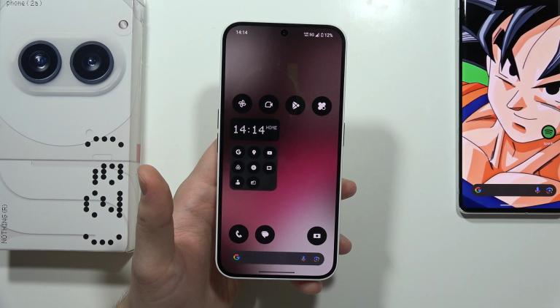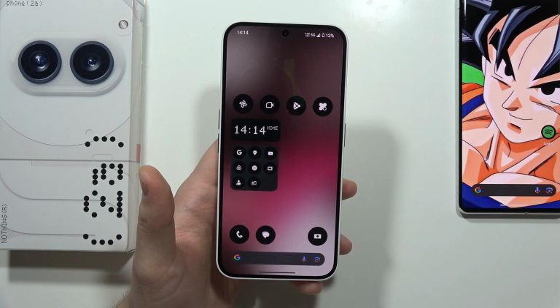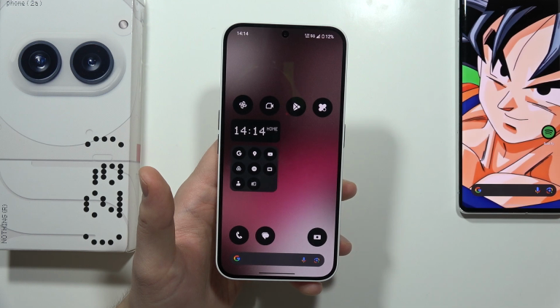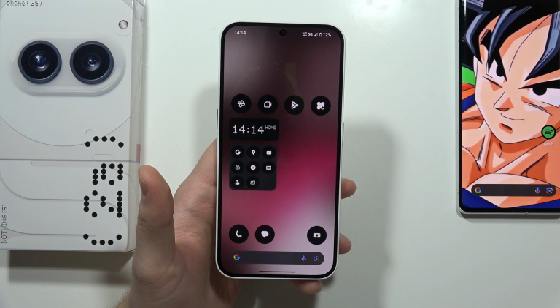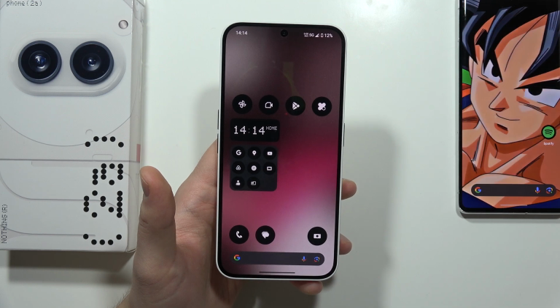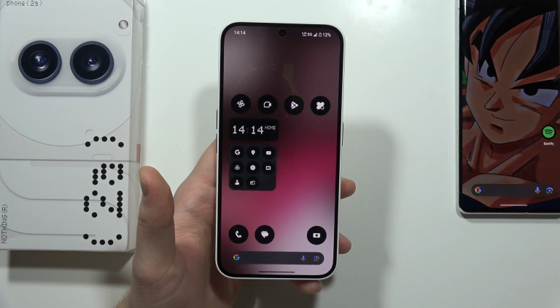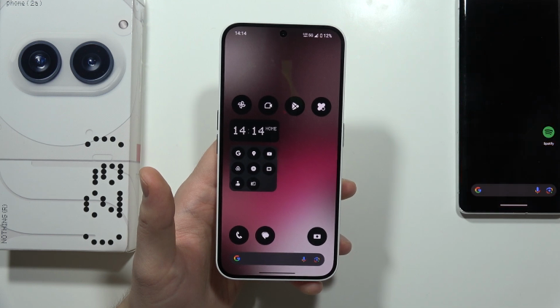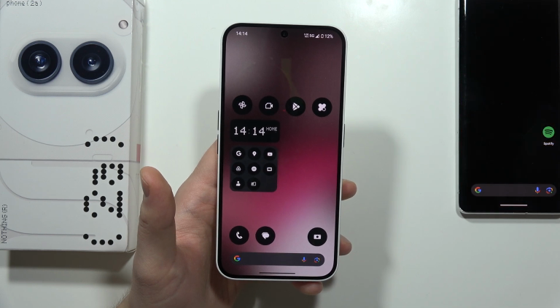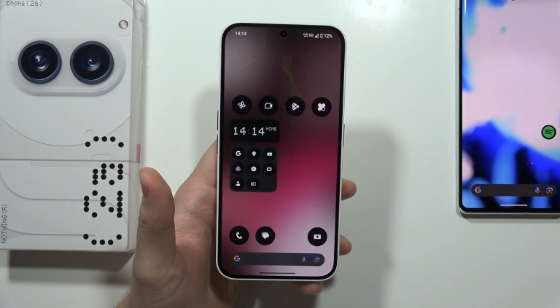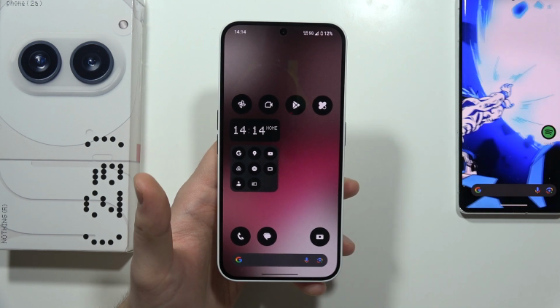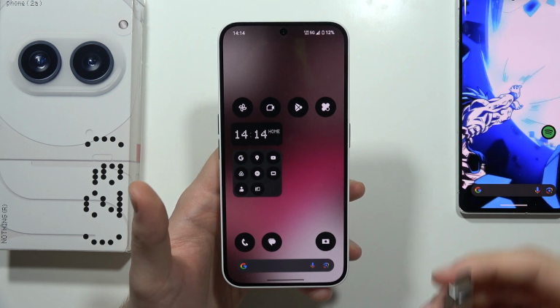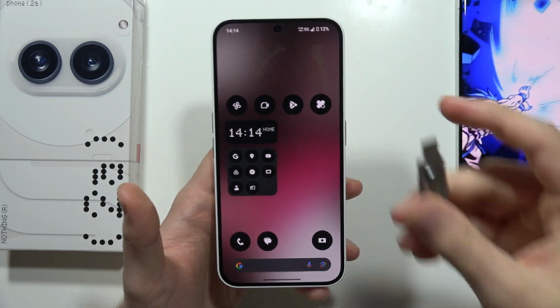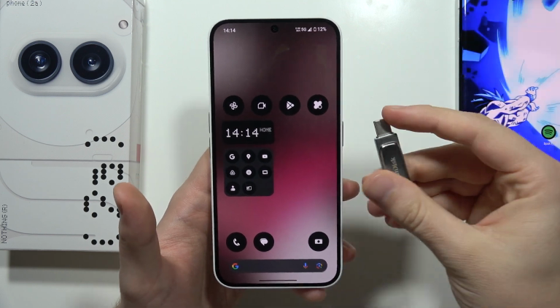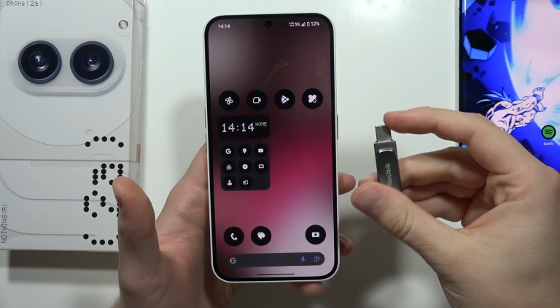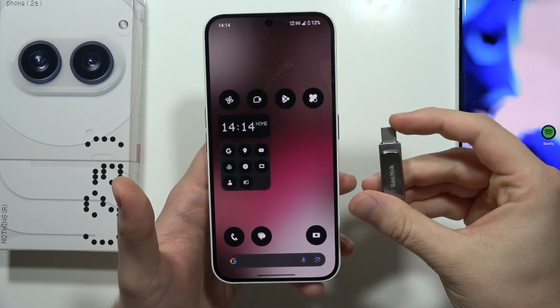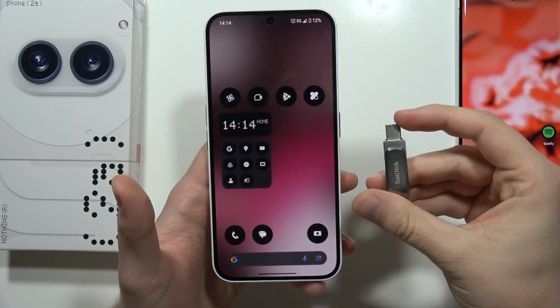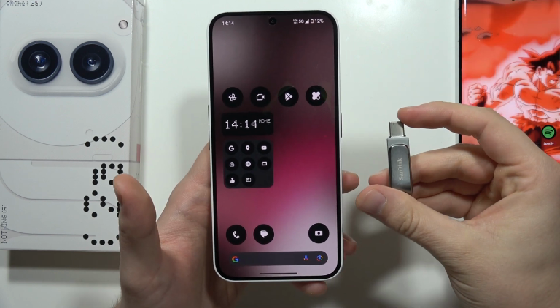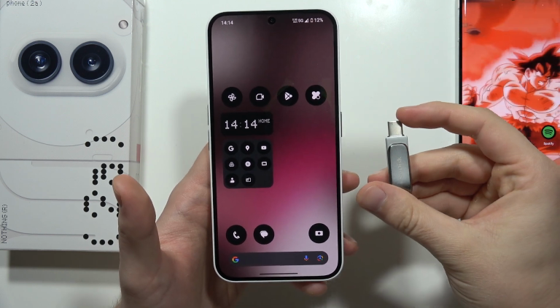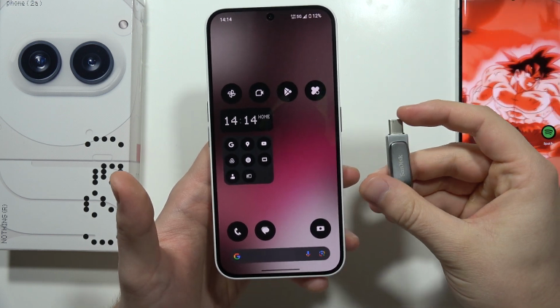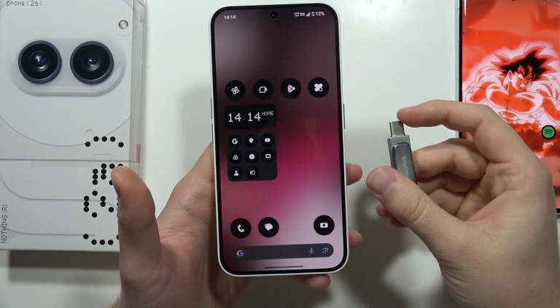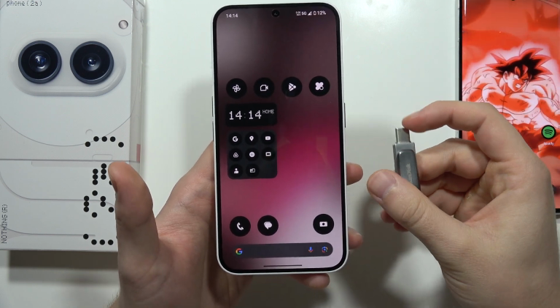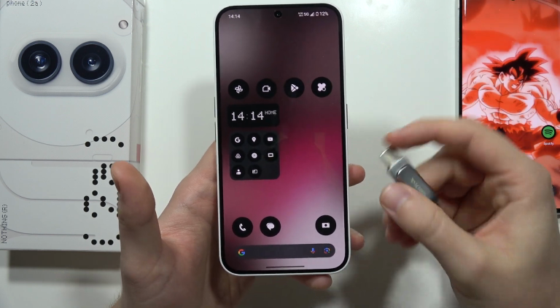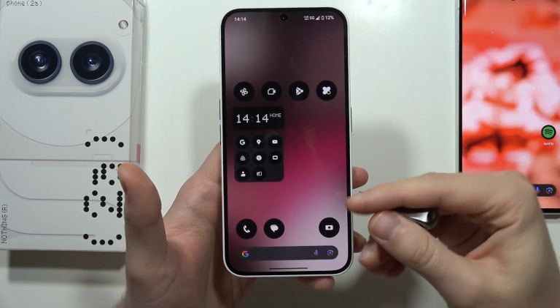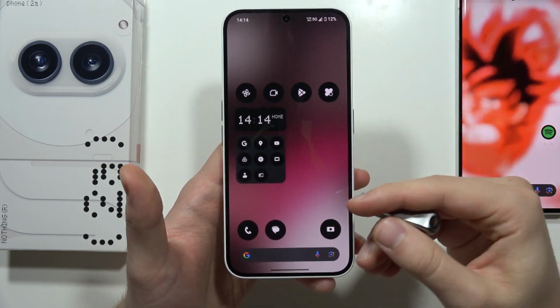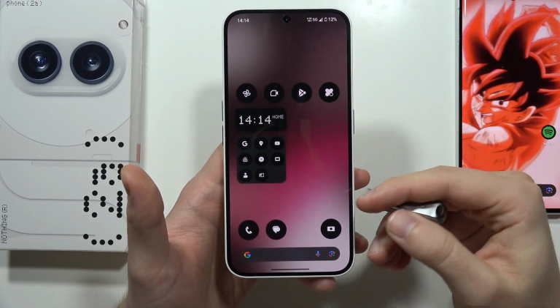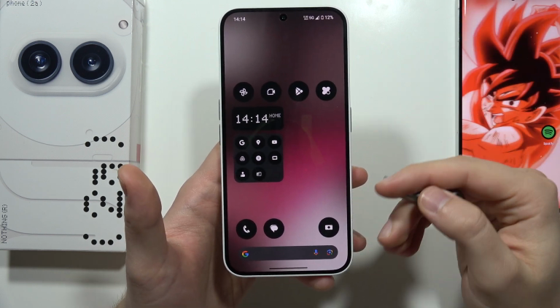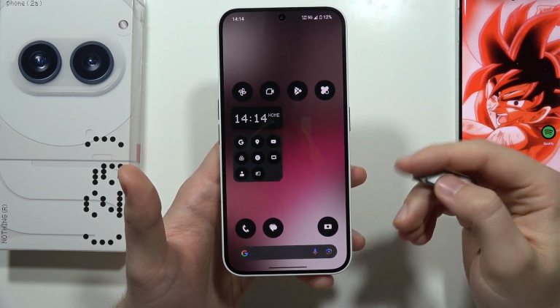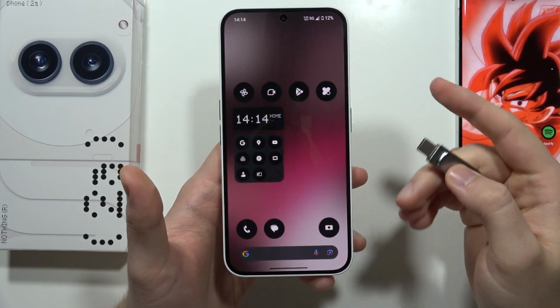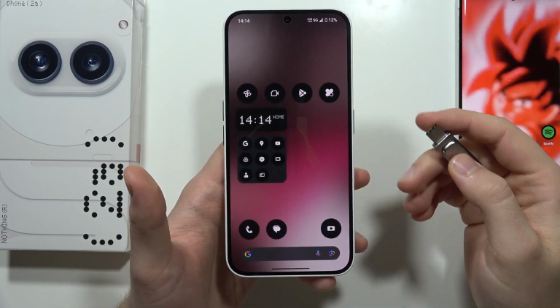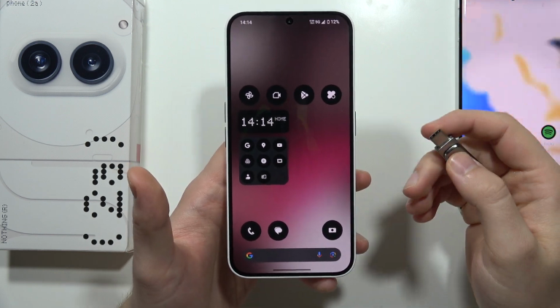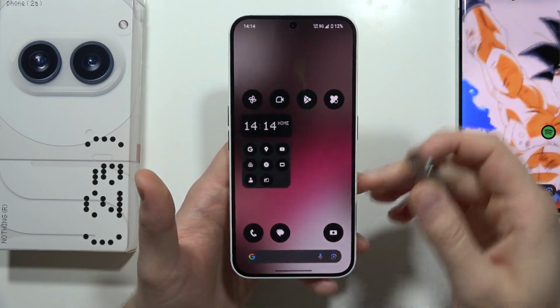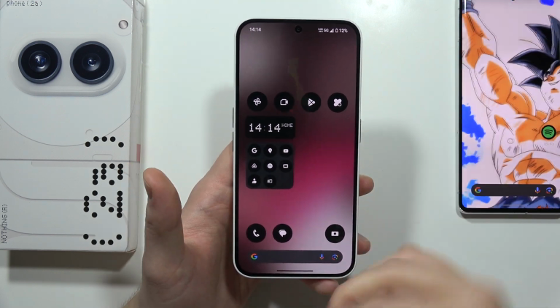Let me show you how you can use a PenDrive with your Nothing Phone 2A.